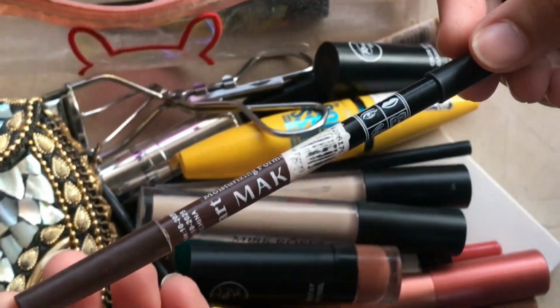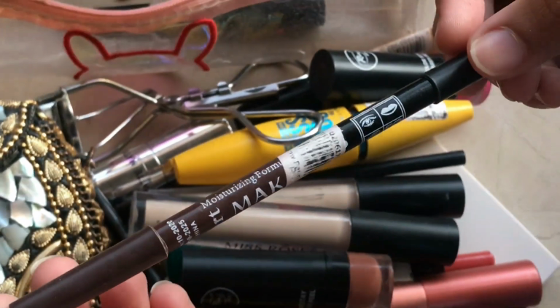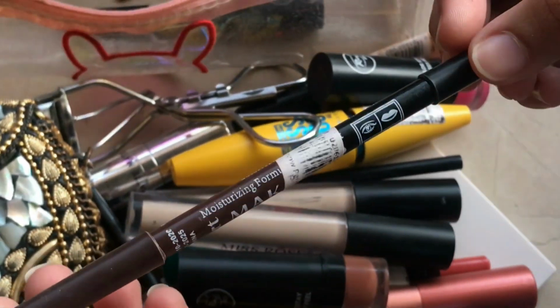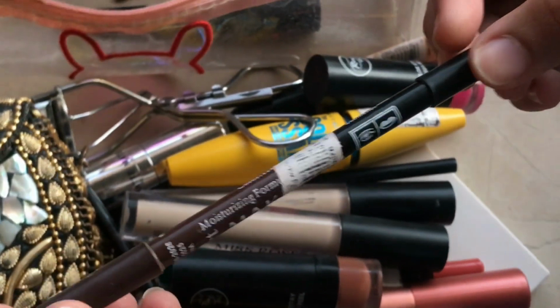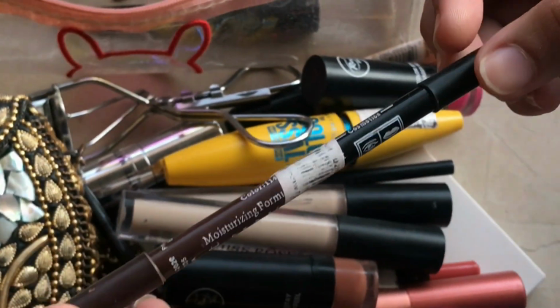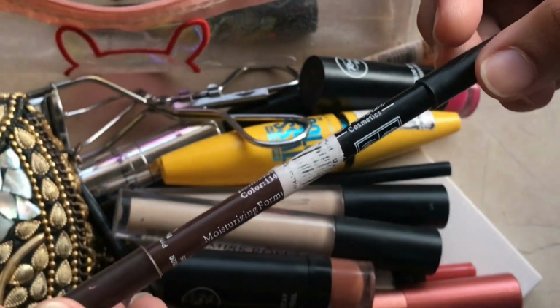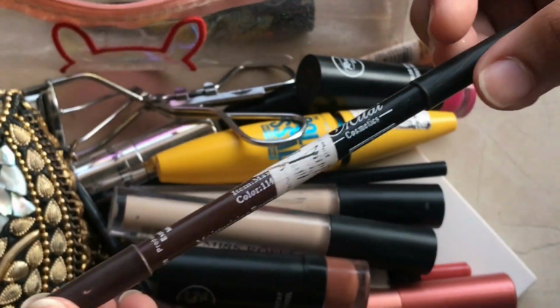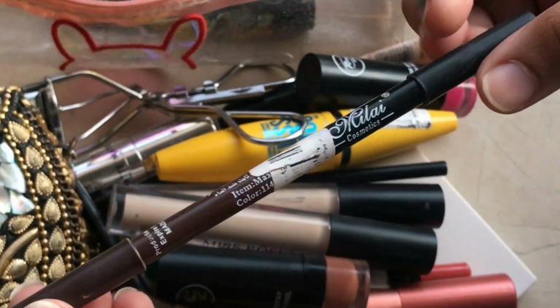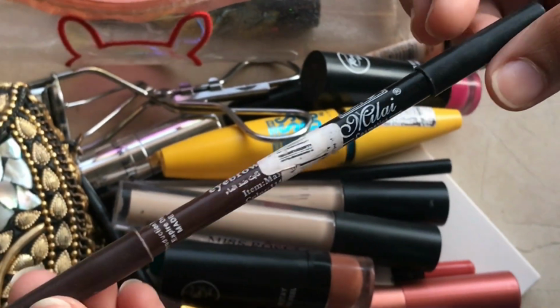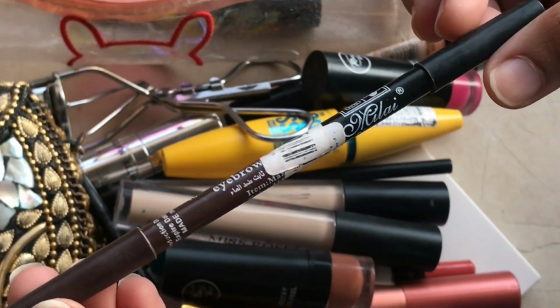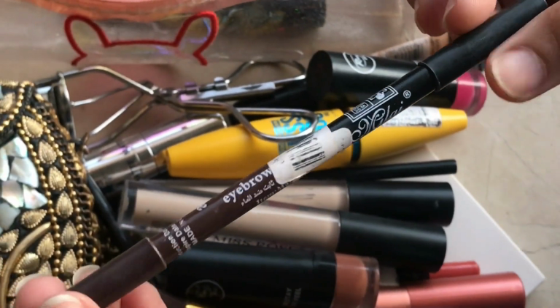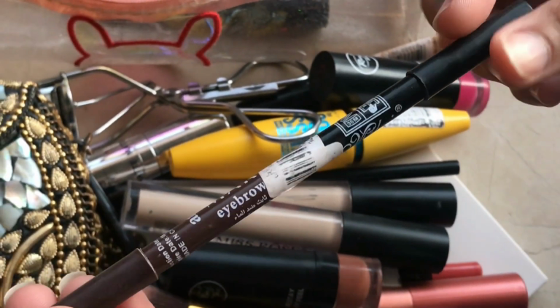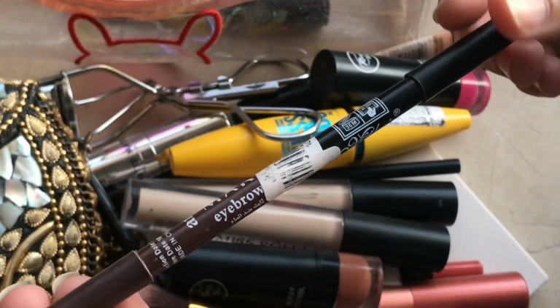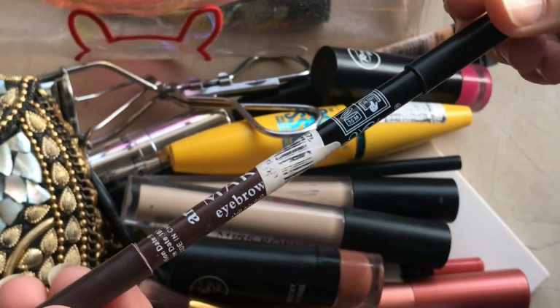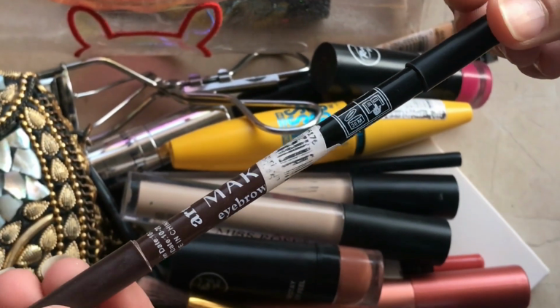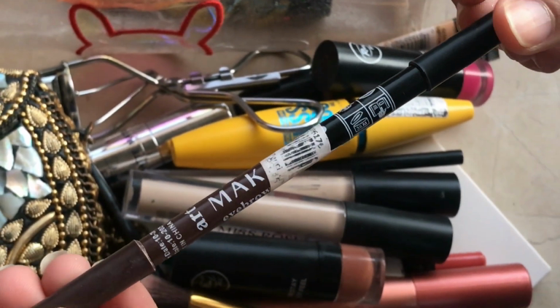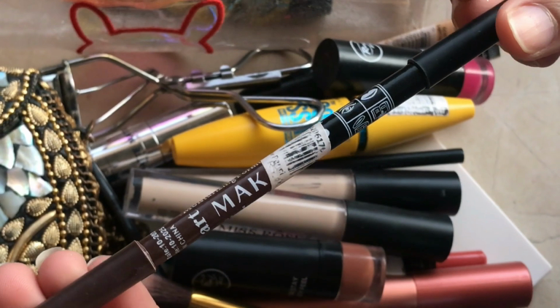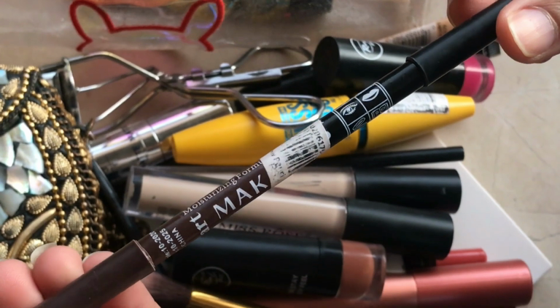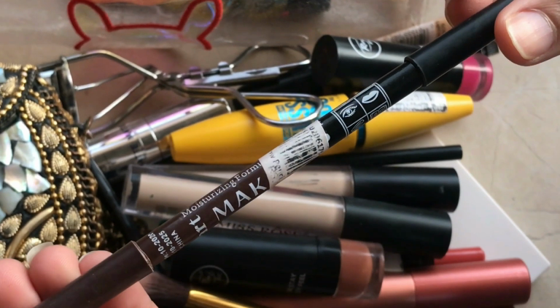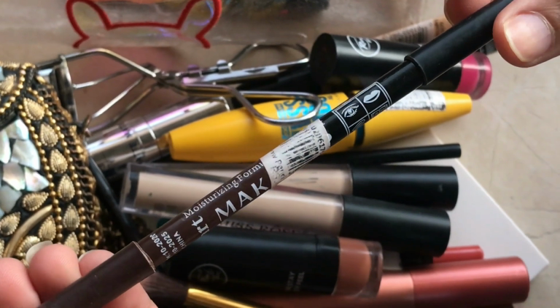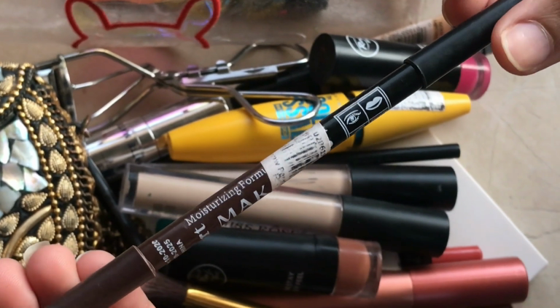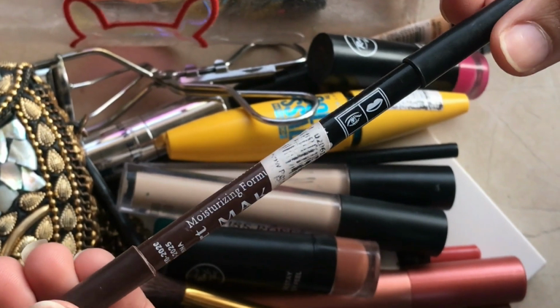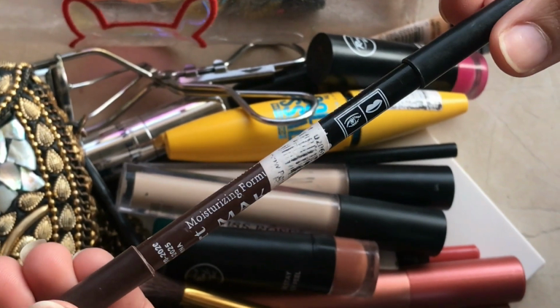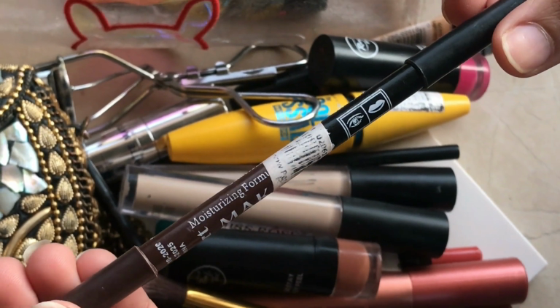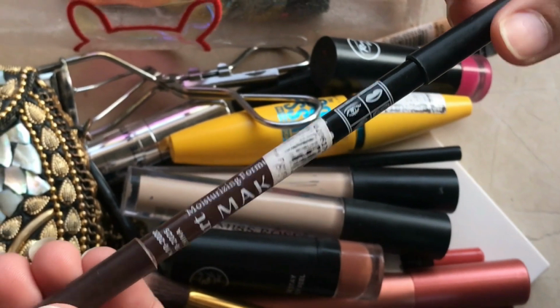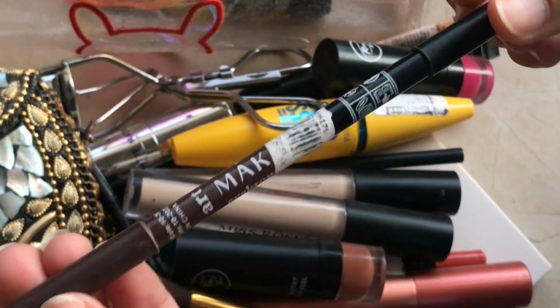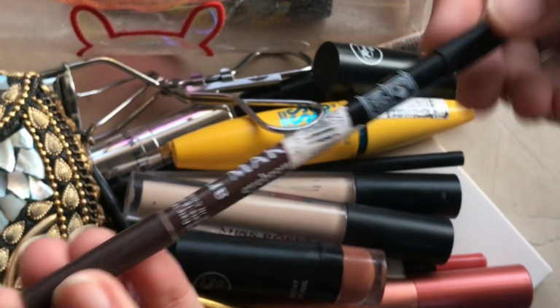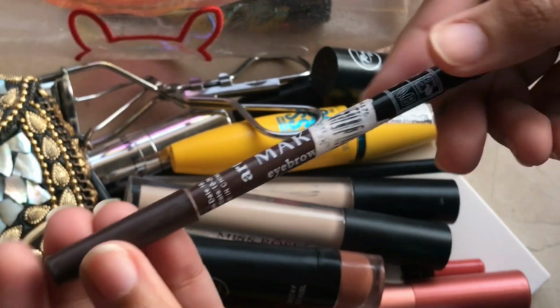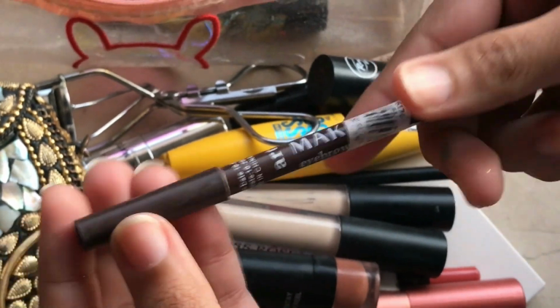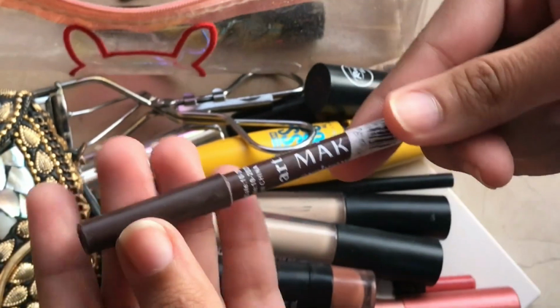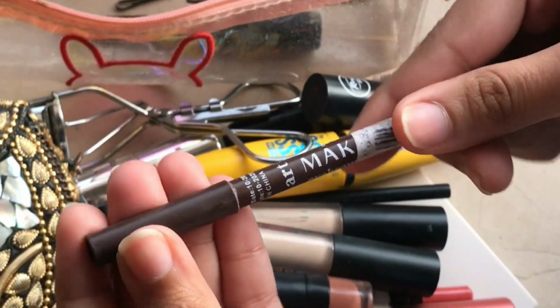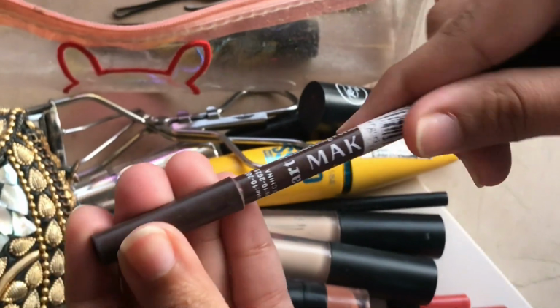After that, this is an eyebrow pencil — one side is black and the other side is brown. This is an OG pencil.